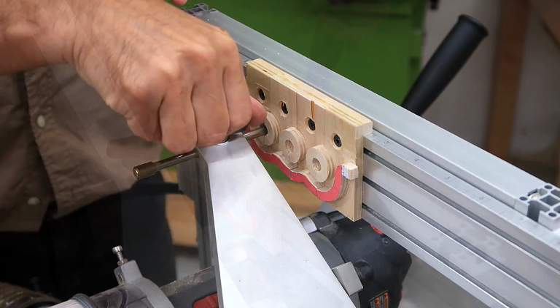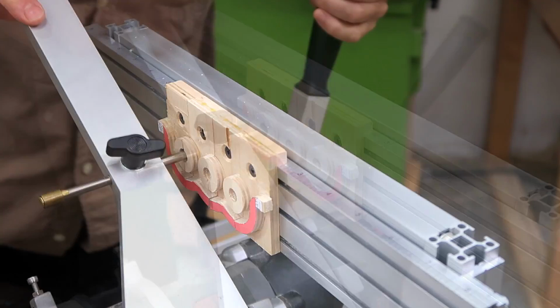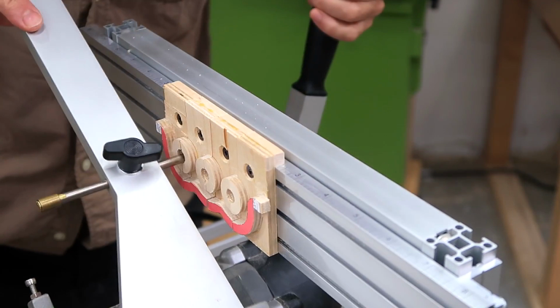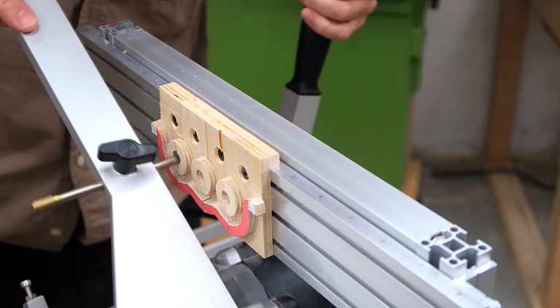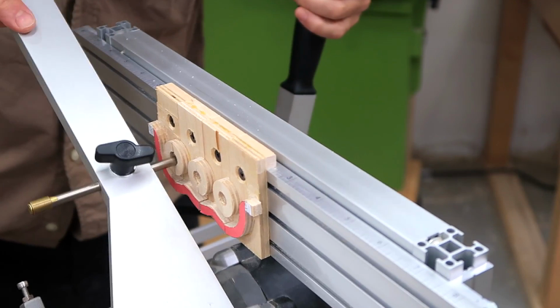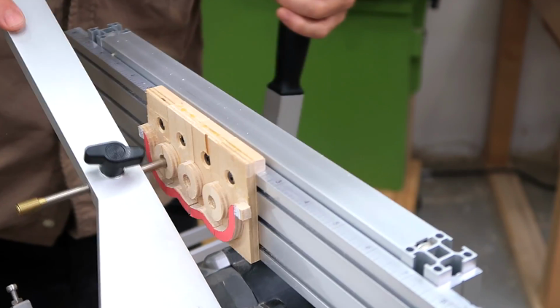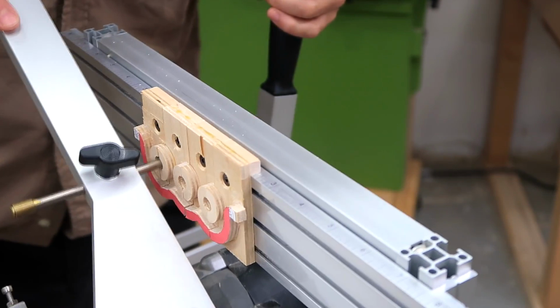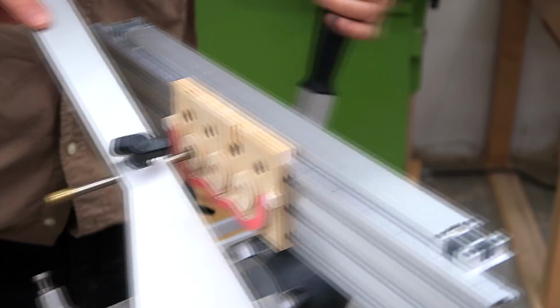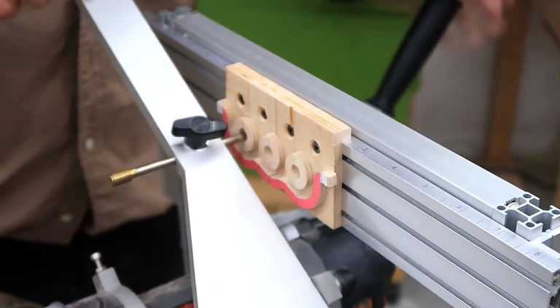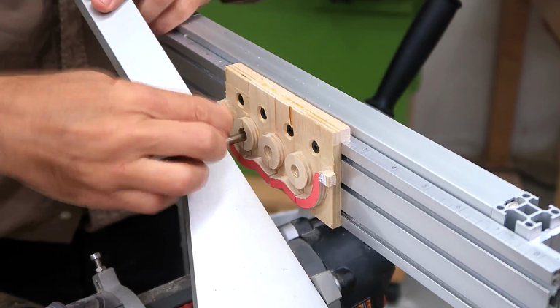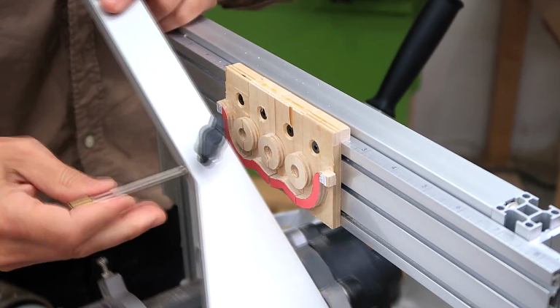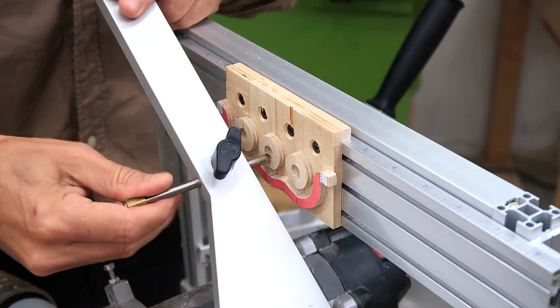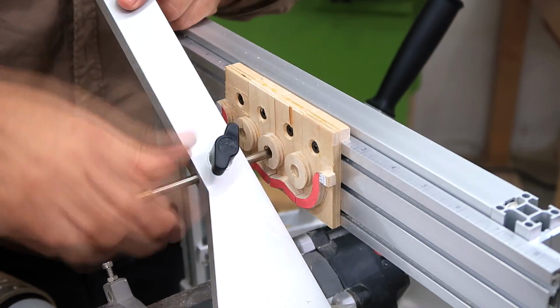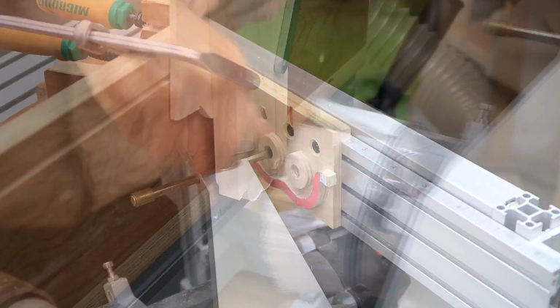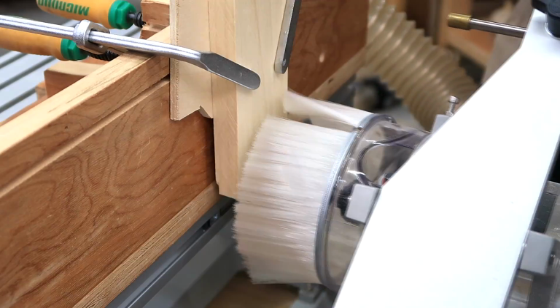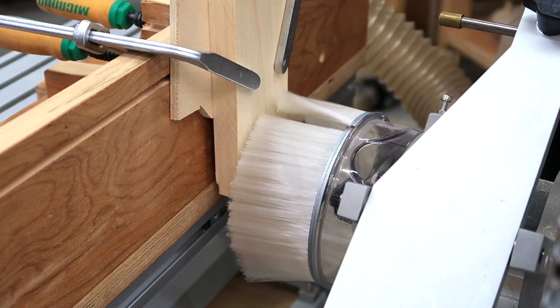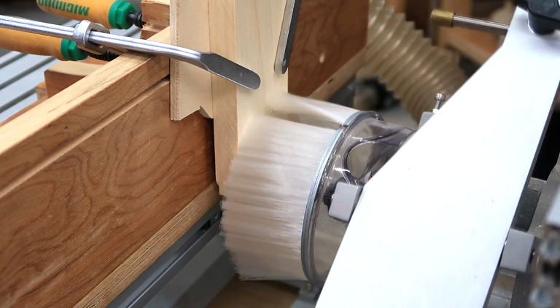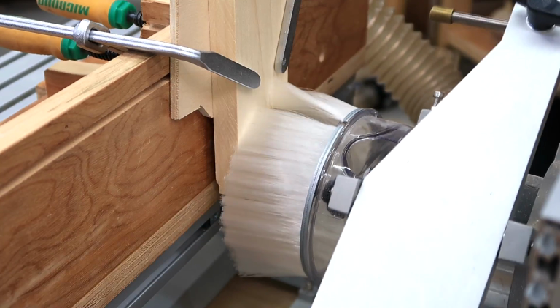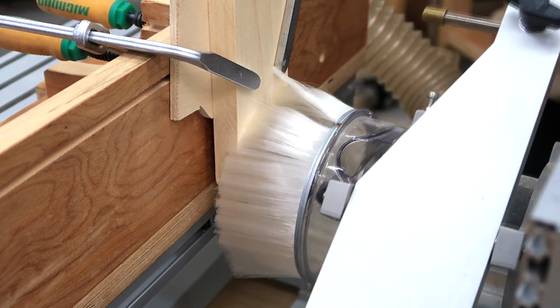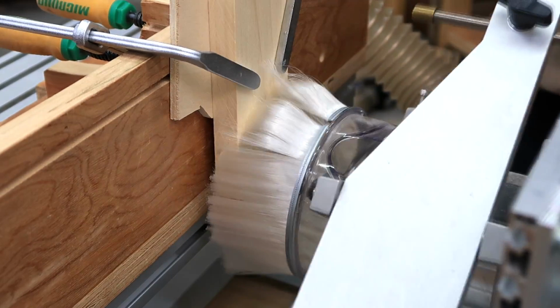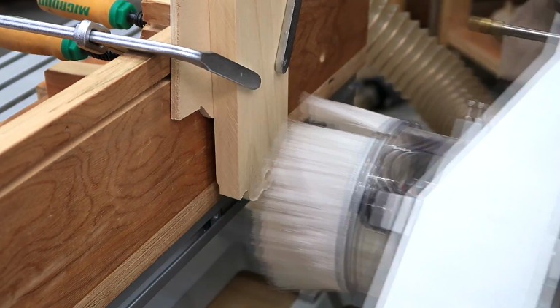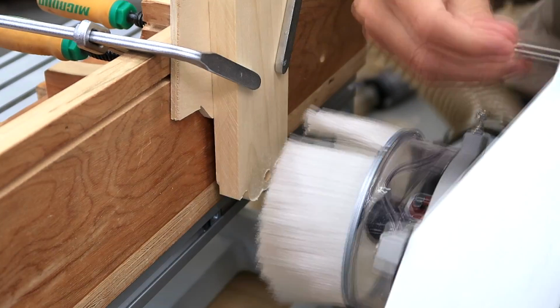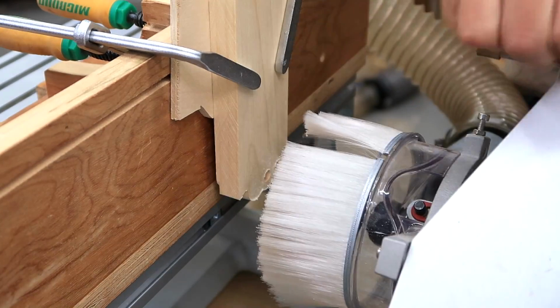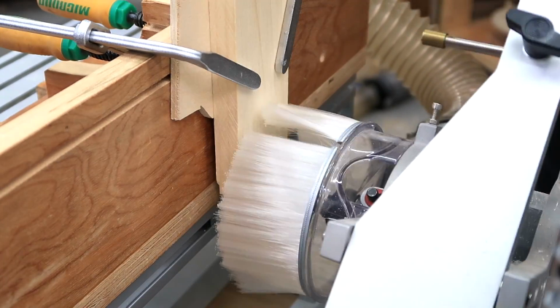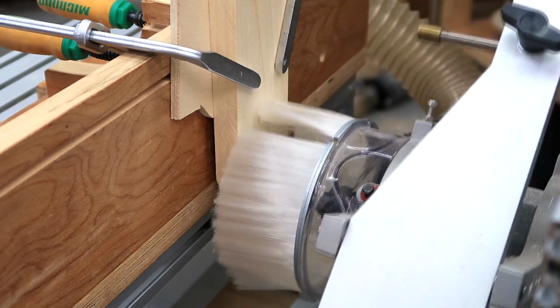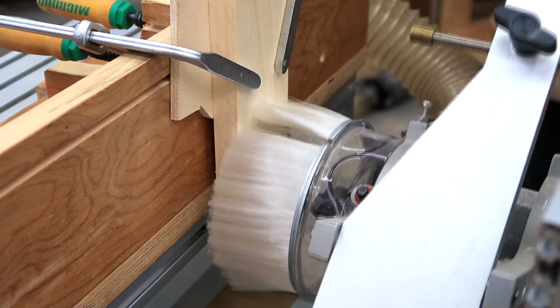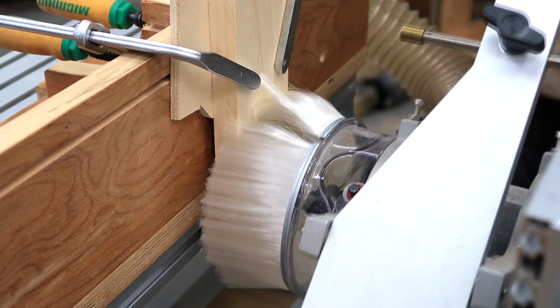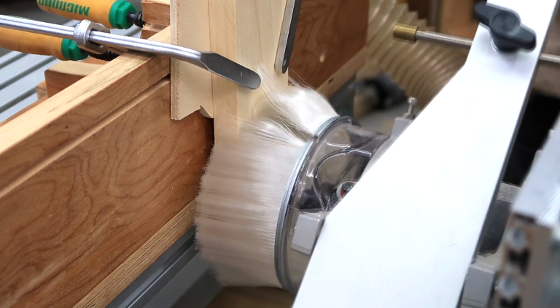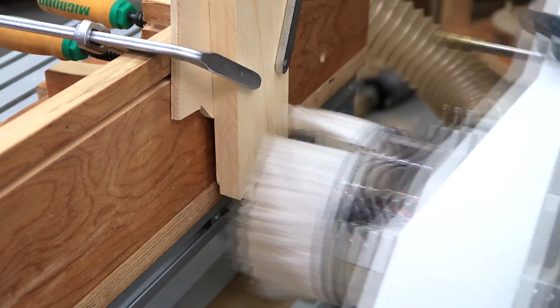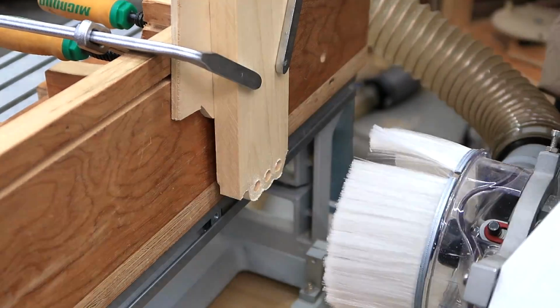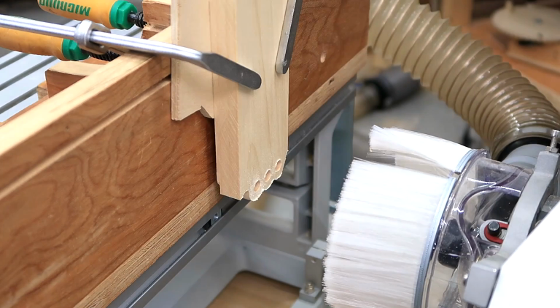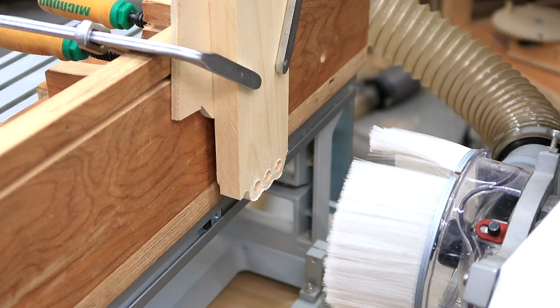I'm circling the follower around the inside edge of the larger hole because I'm actually making a 5/16 inch hole with a 1/4 inch router bit.